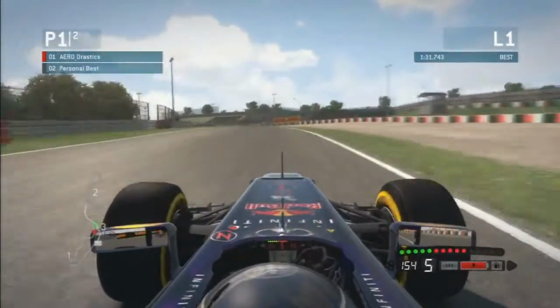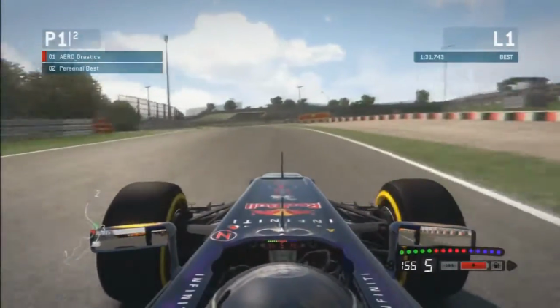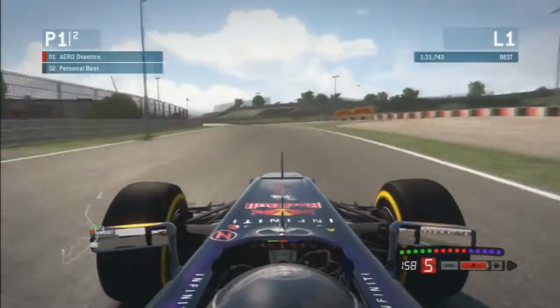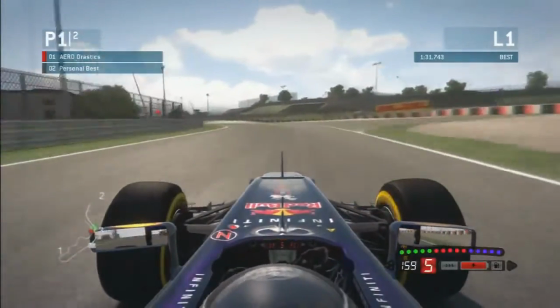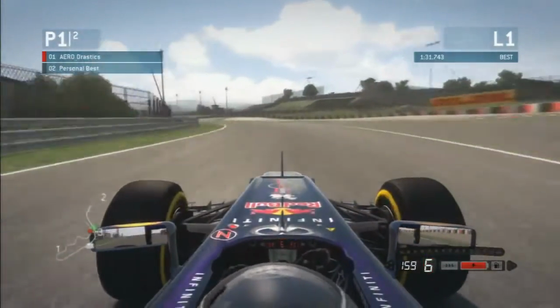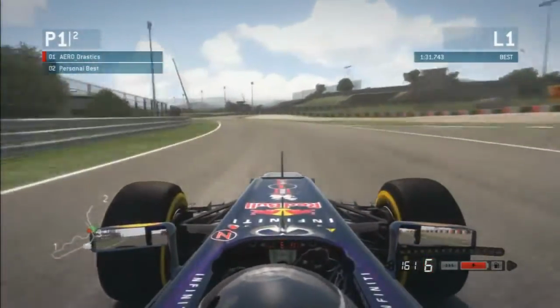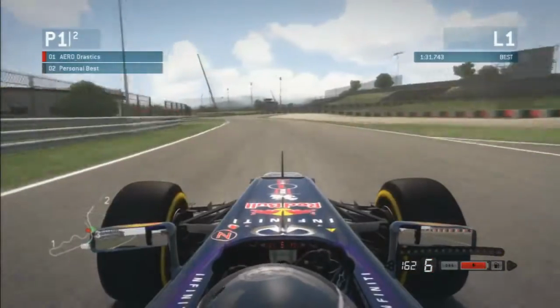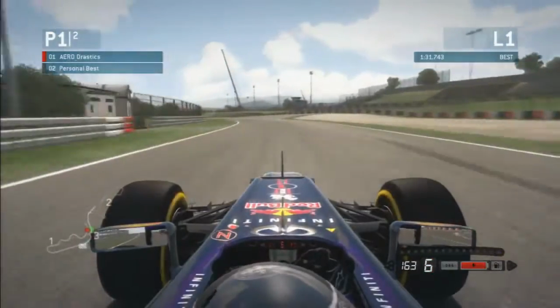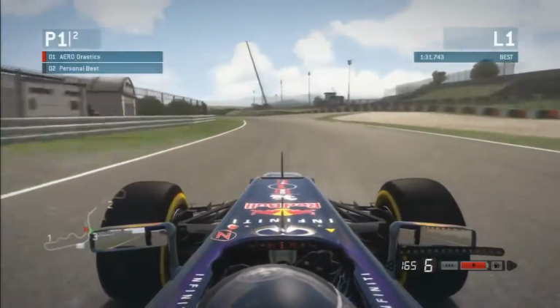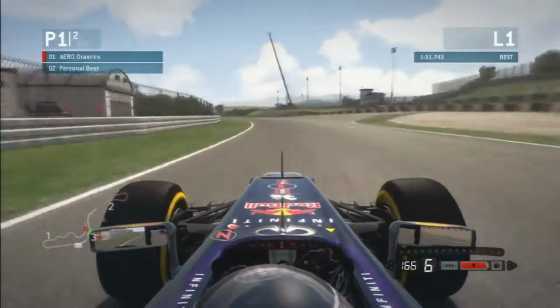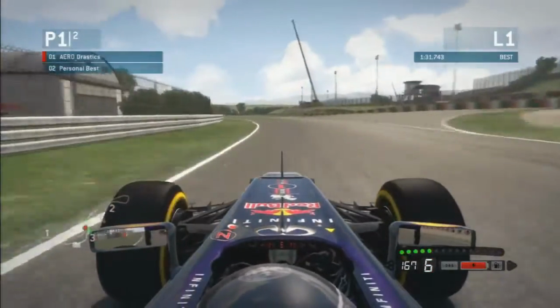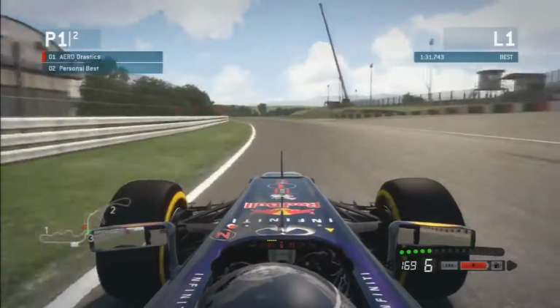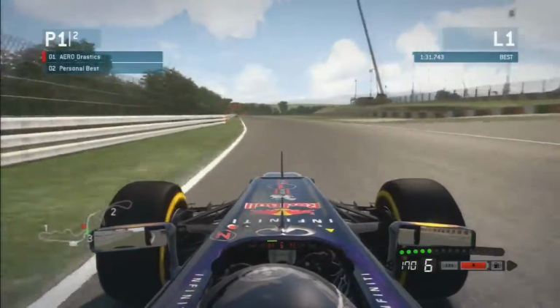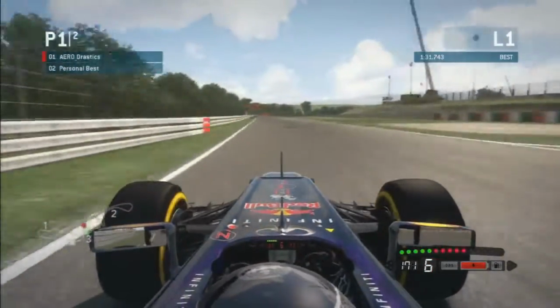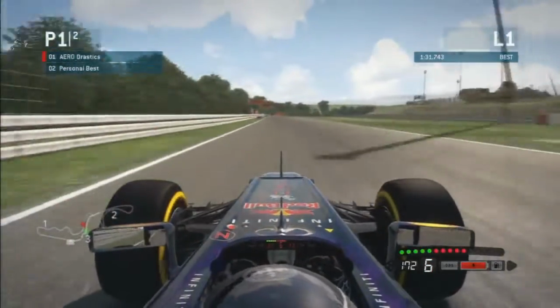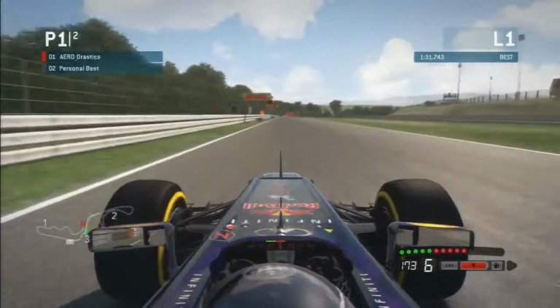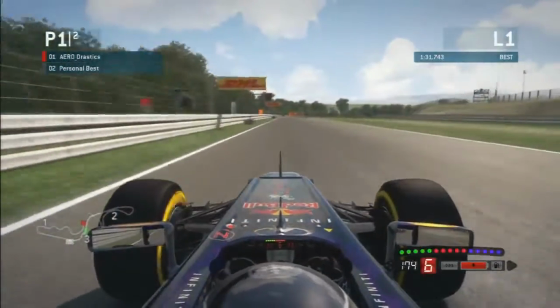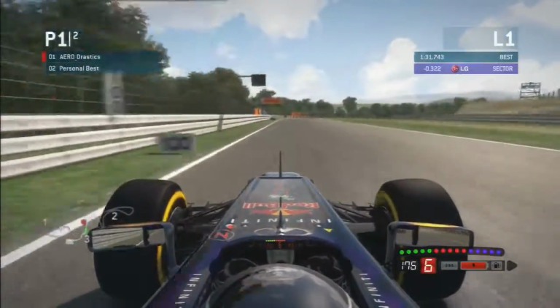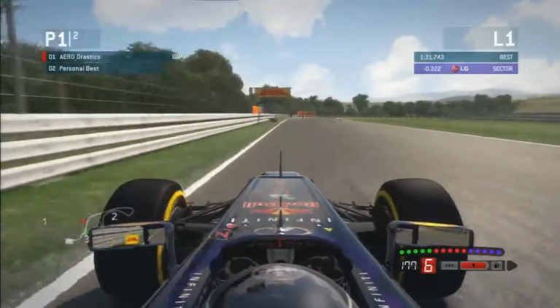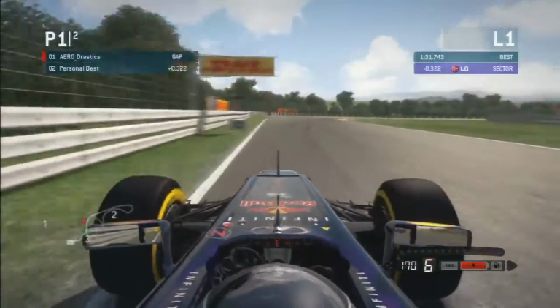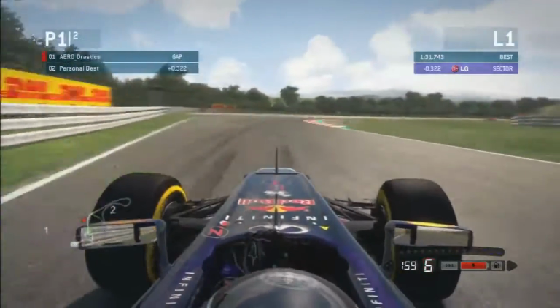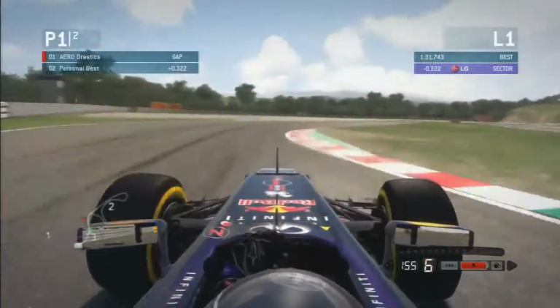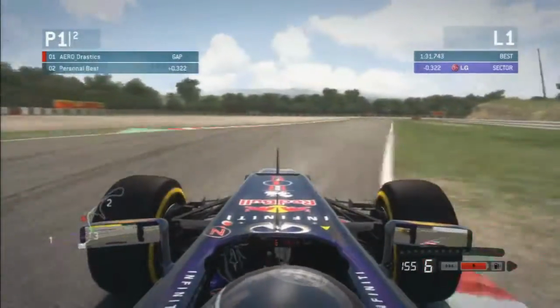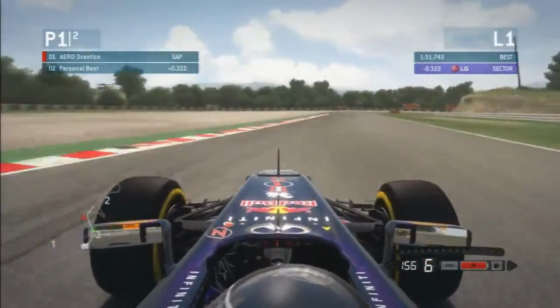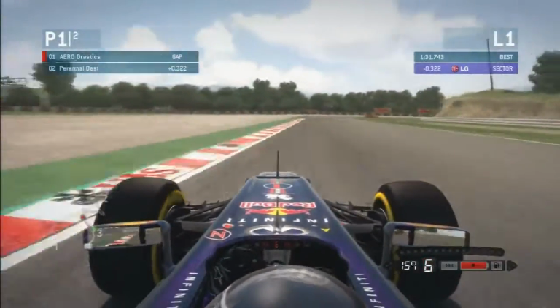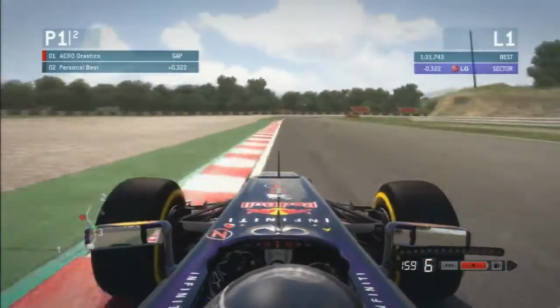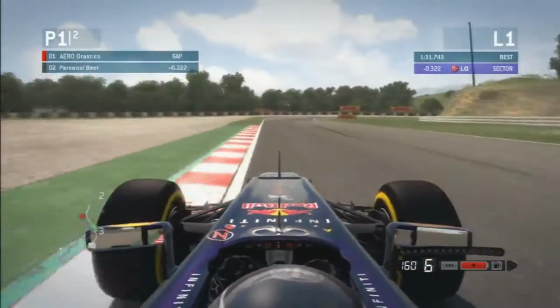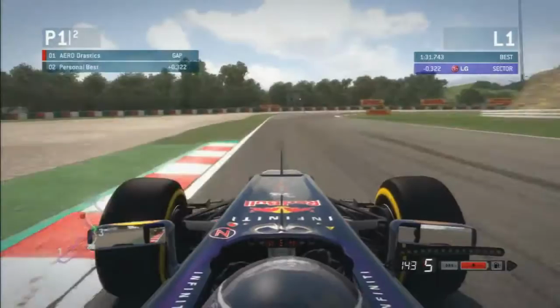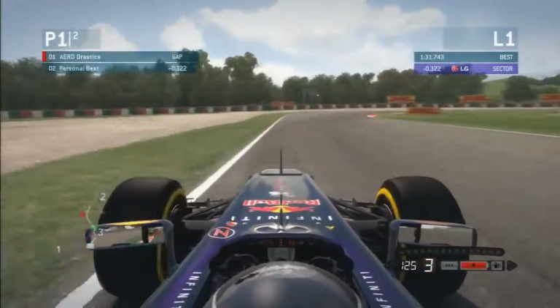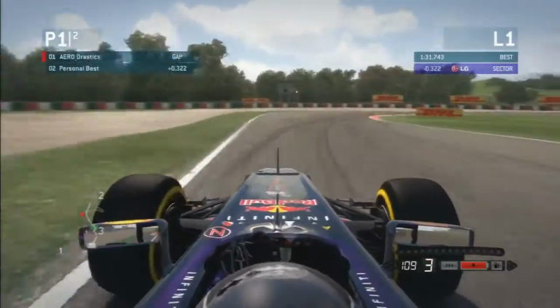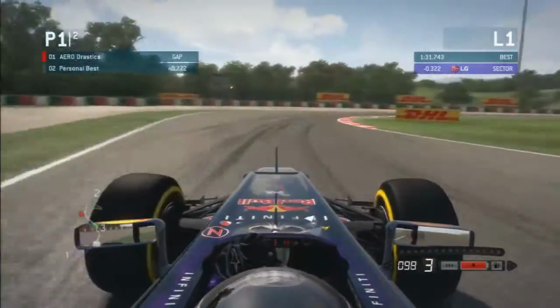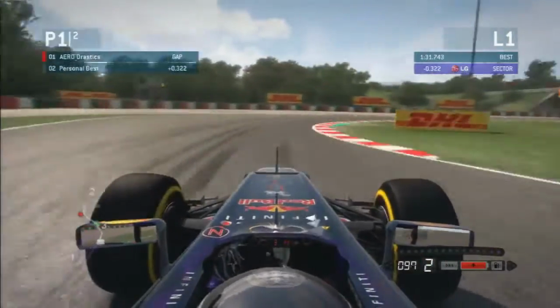Those two corners there — that right and left hander — you've got a lot of grip so you can run wide through them. And then here you just let the car roll through that right hander.